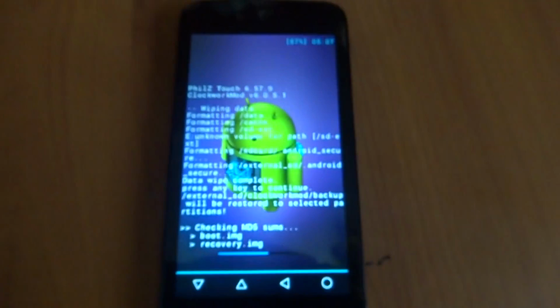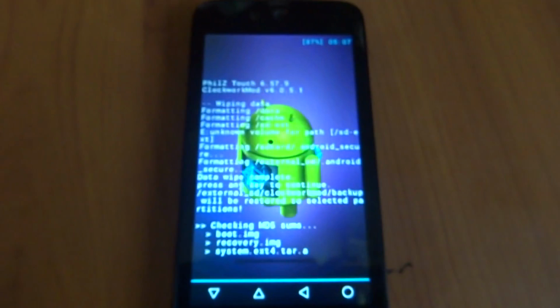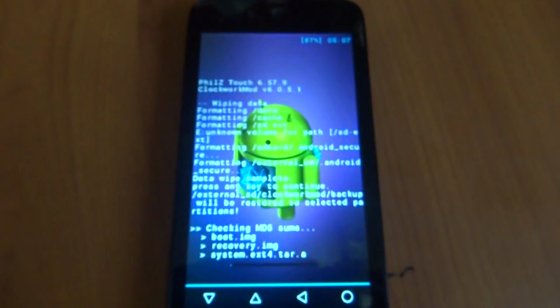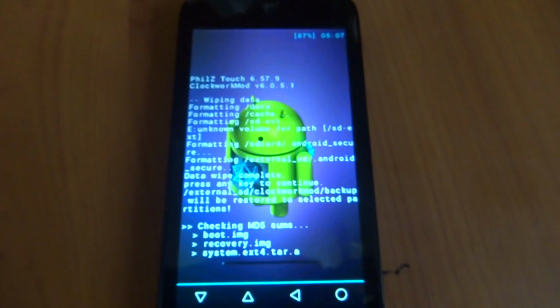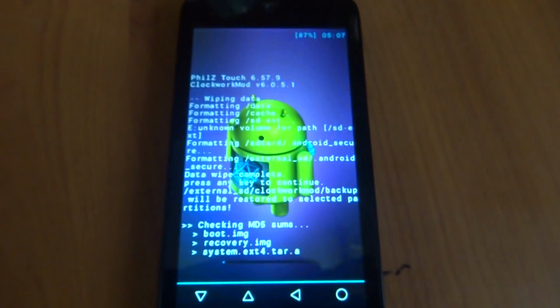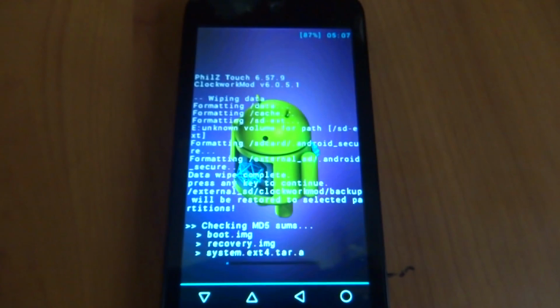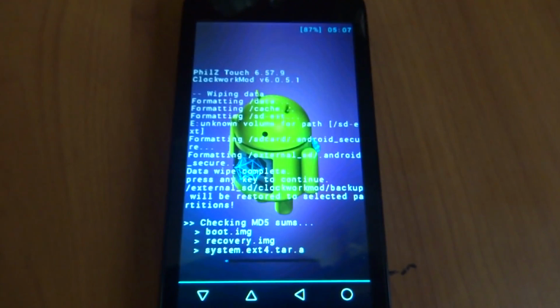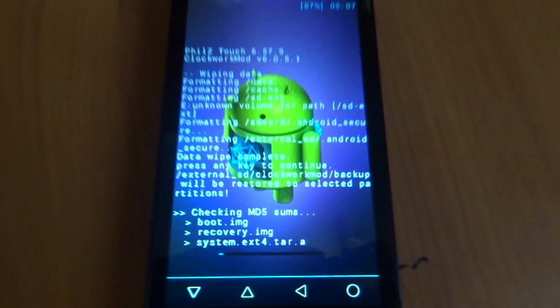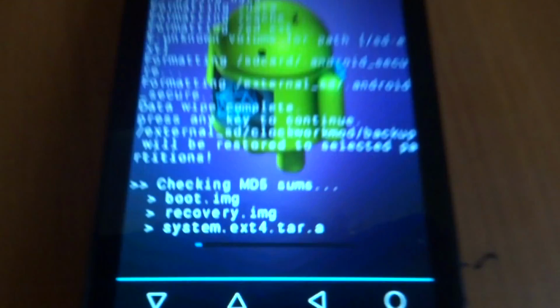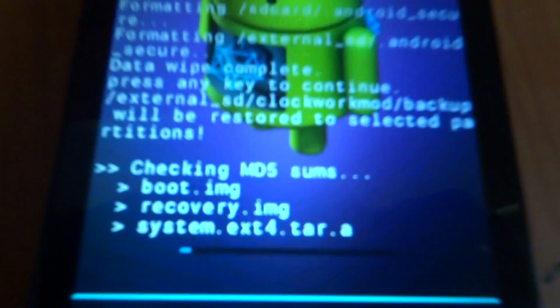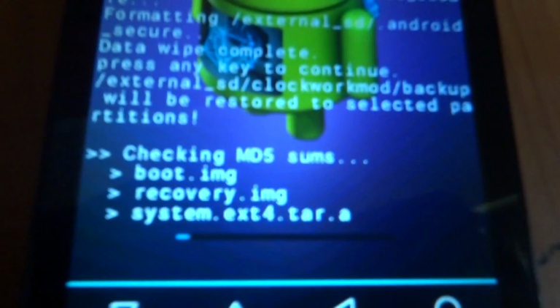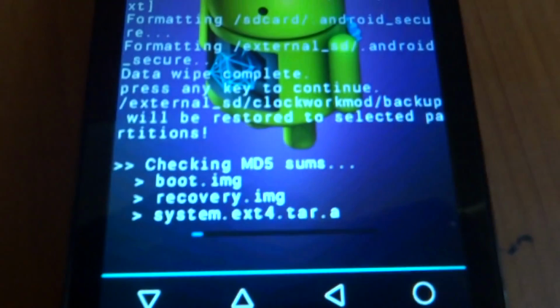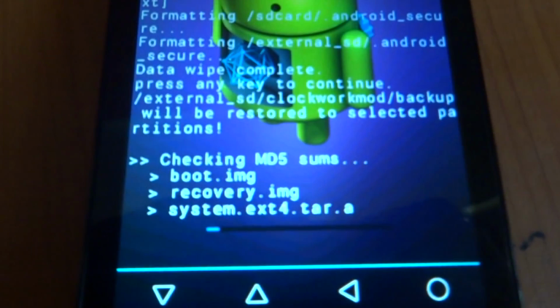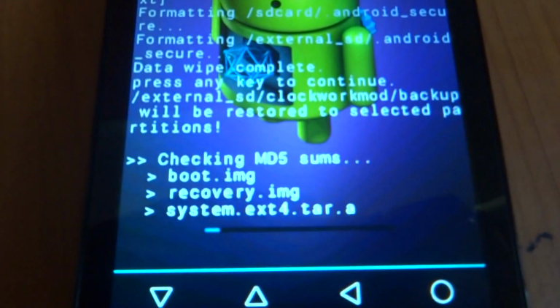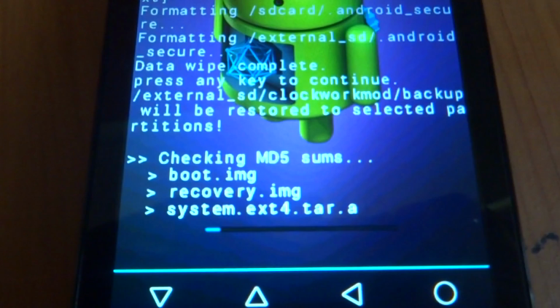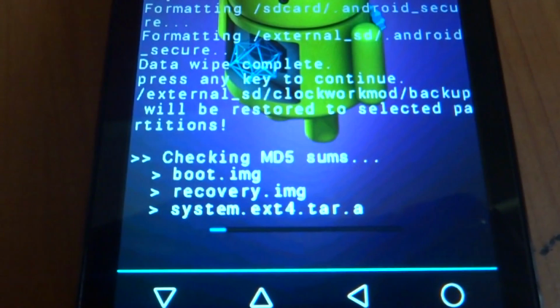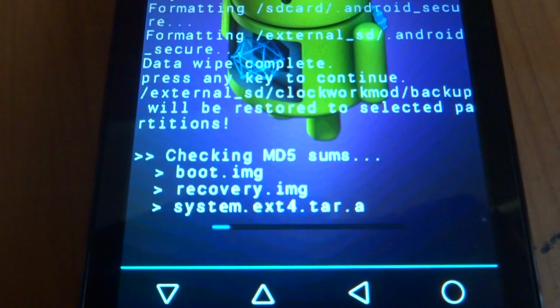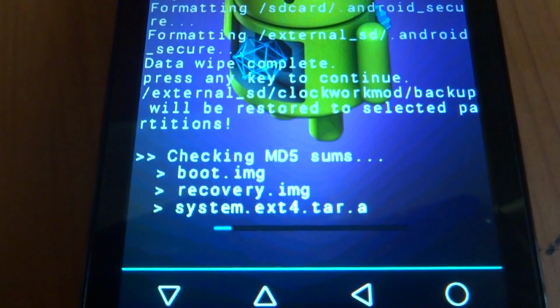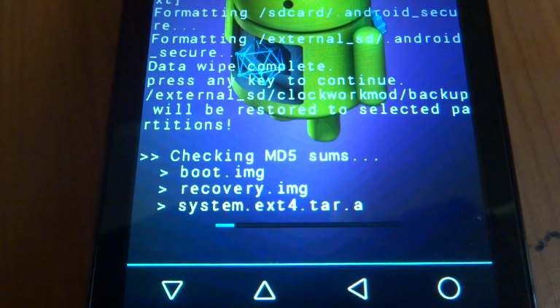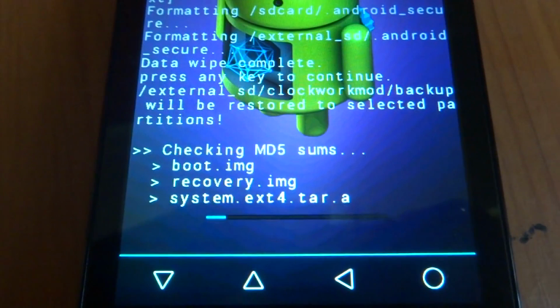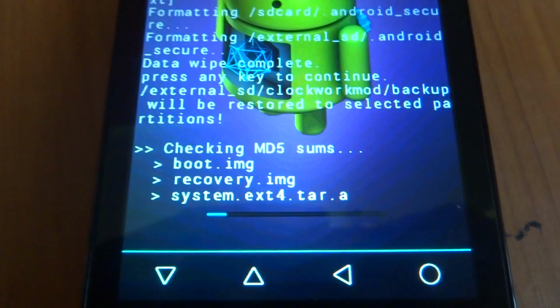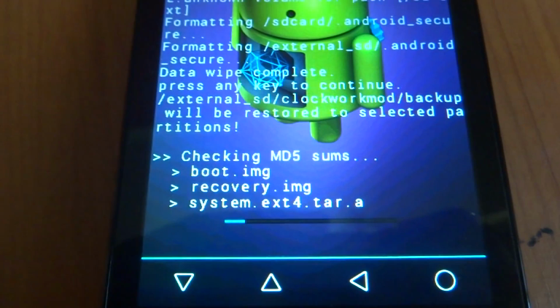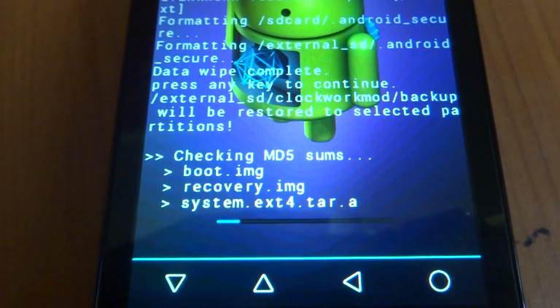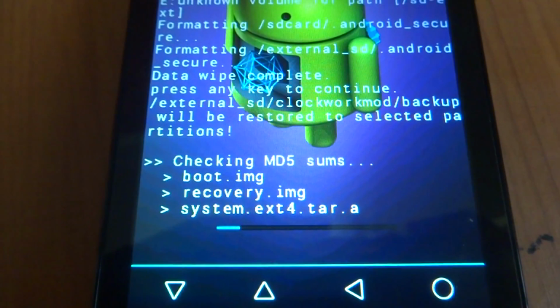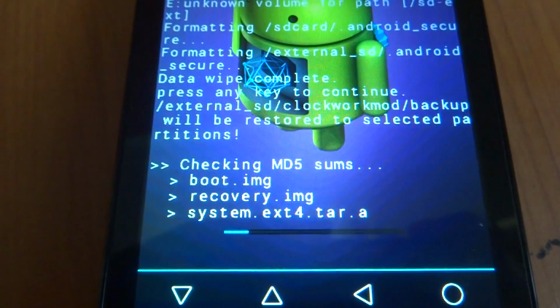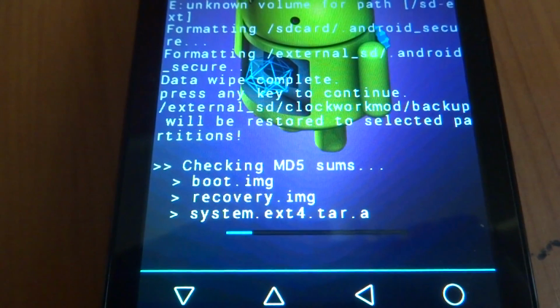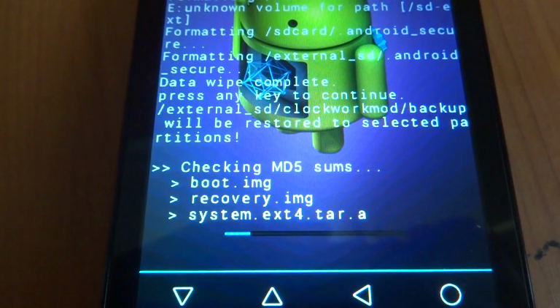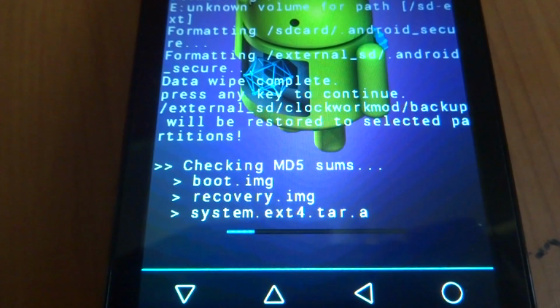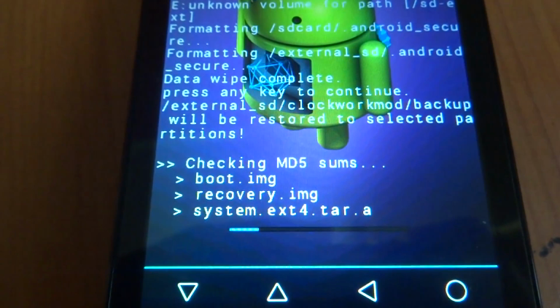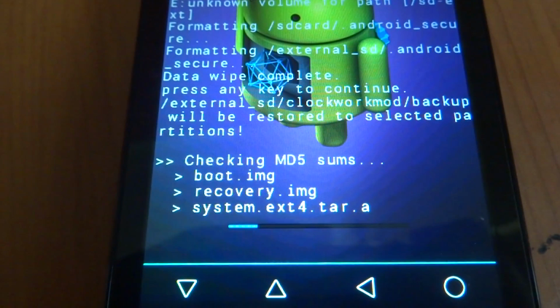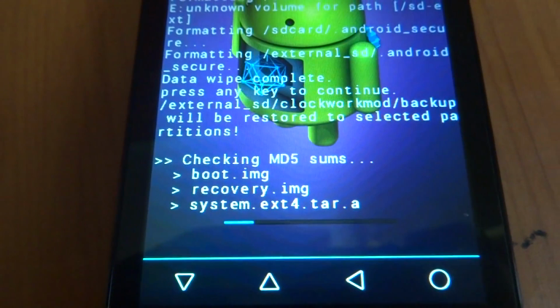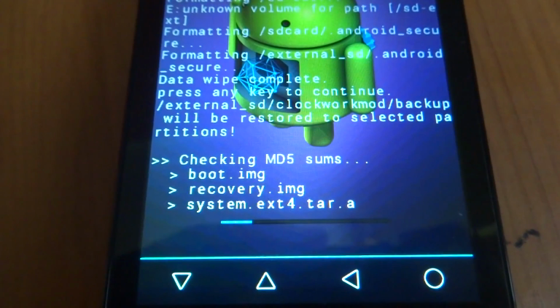Now we will start the custom restore job and we will select the boot.img restore backup. We will just wait here while it checks some files — system extract in progress.